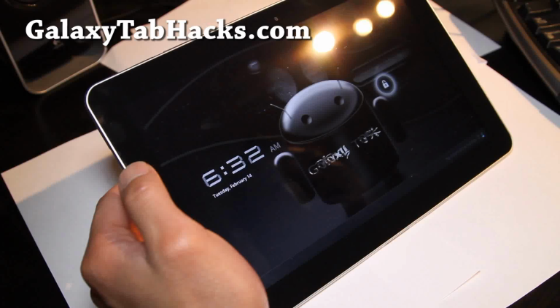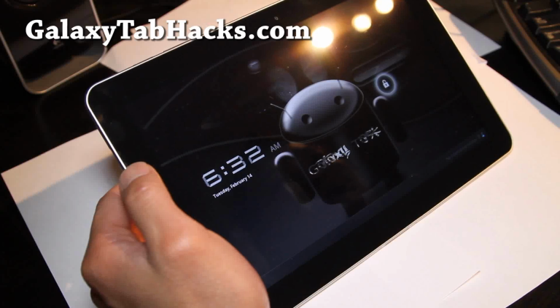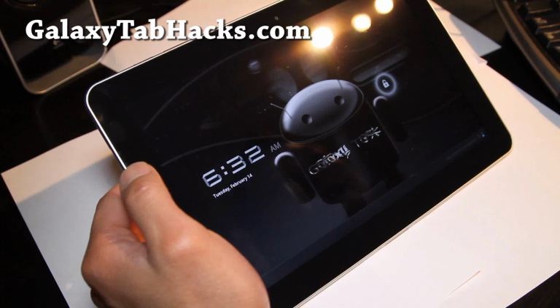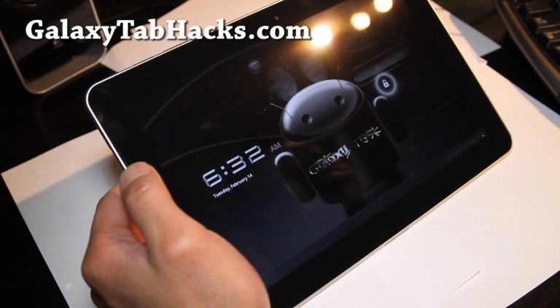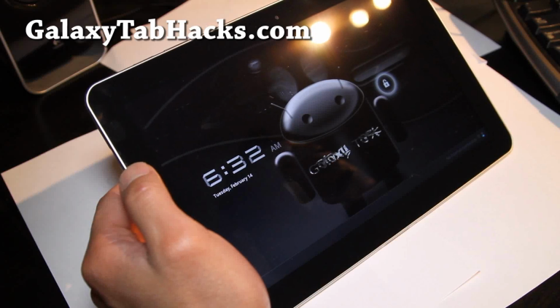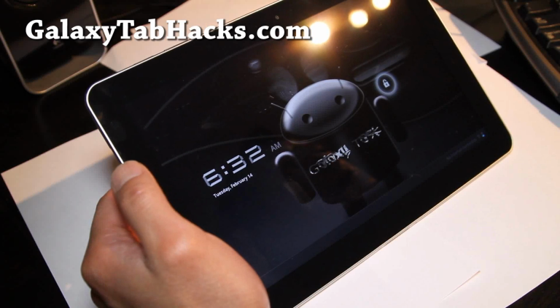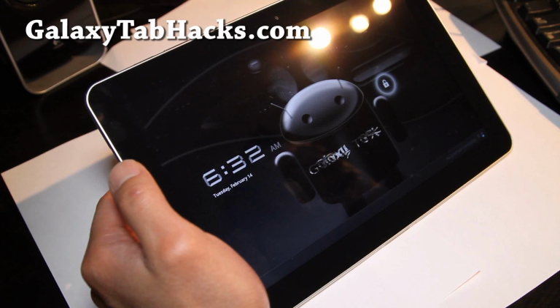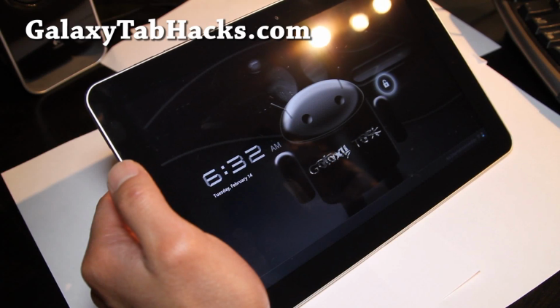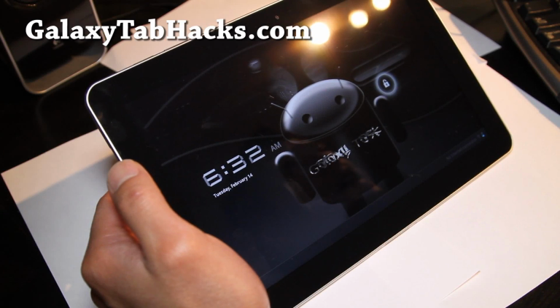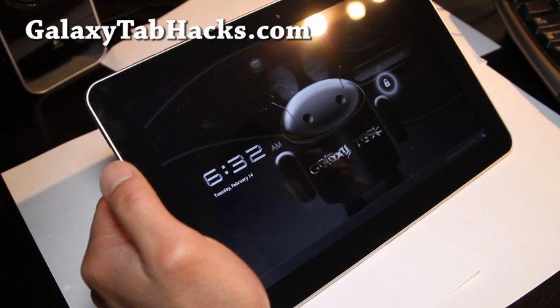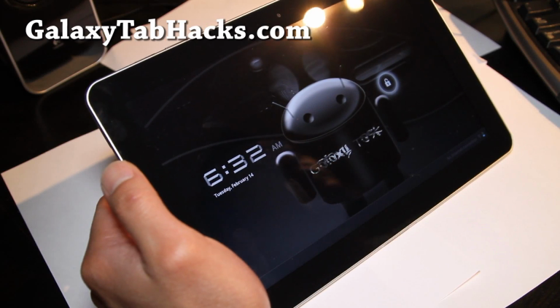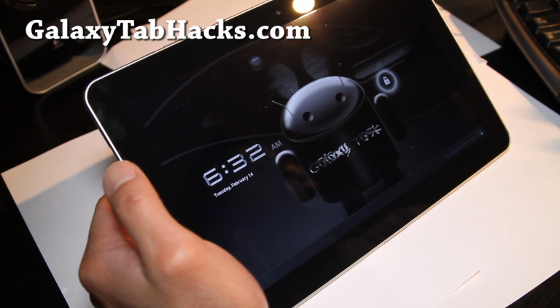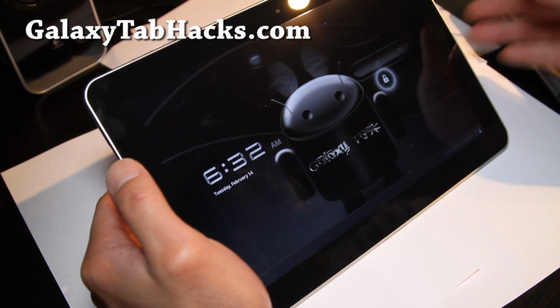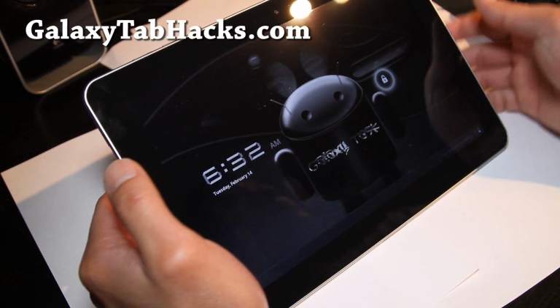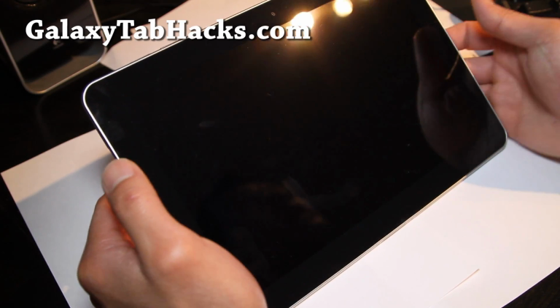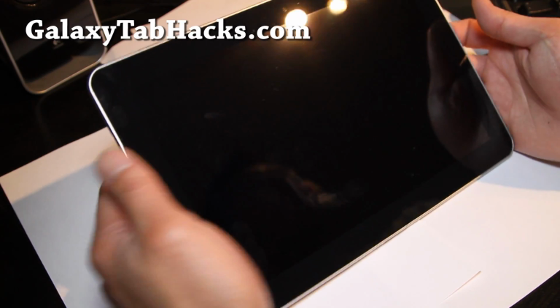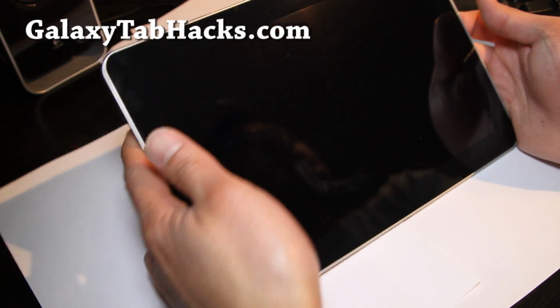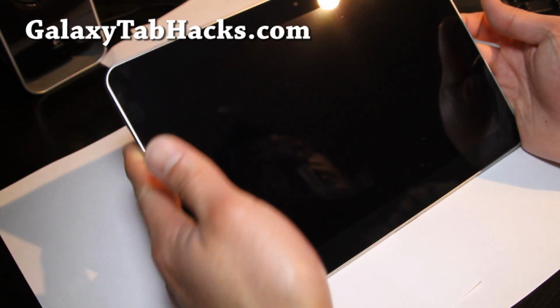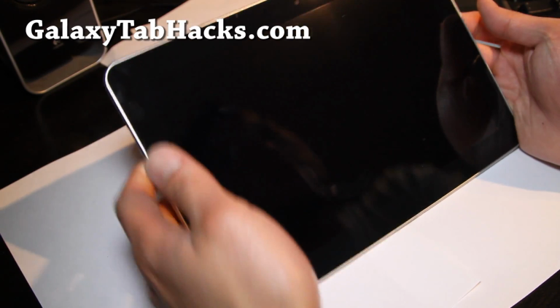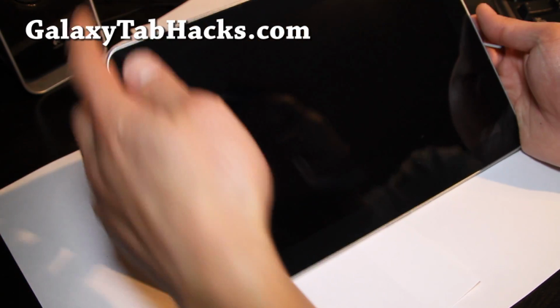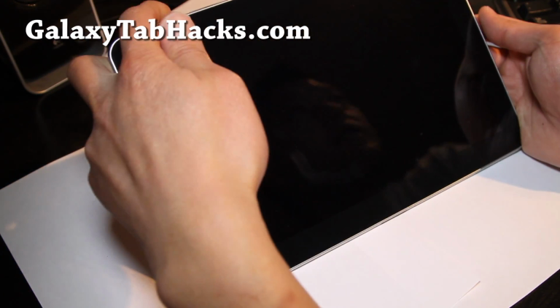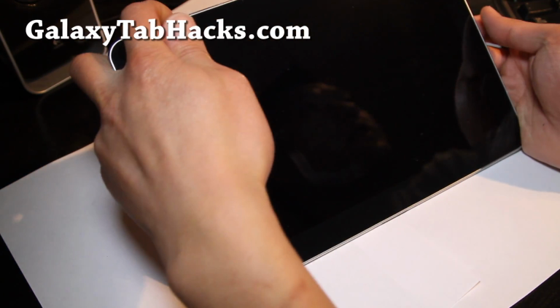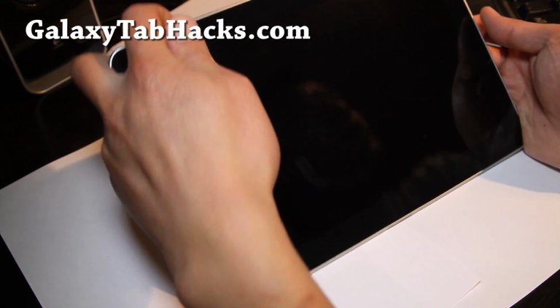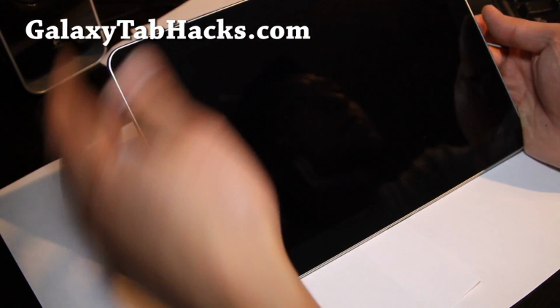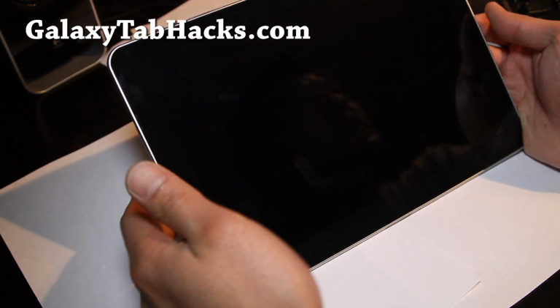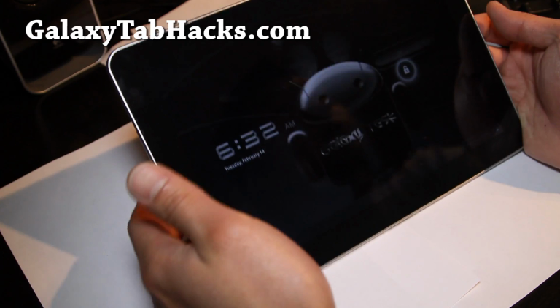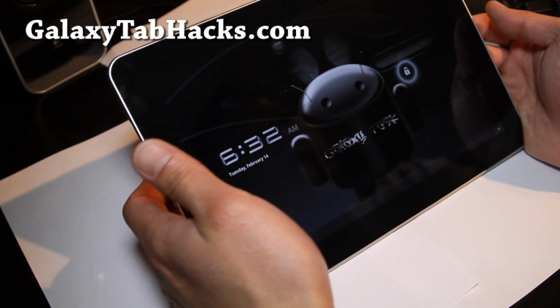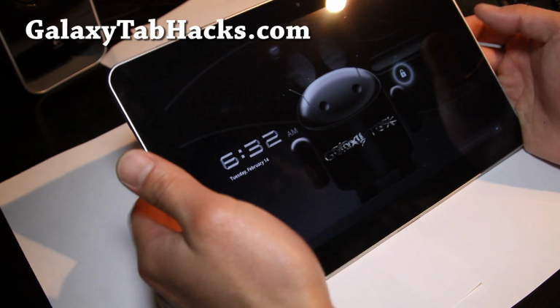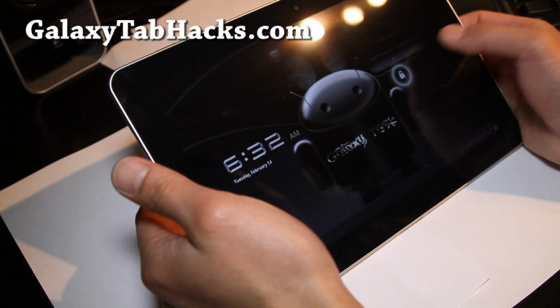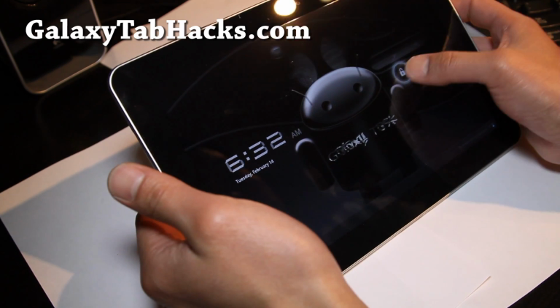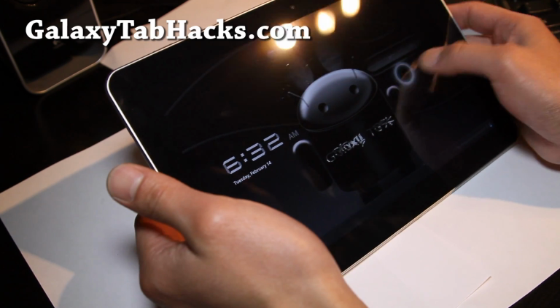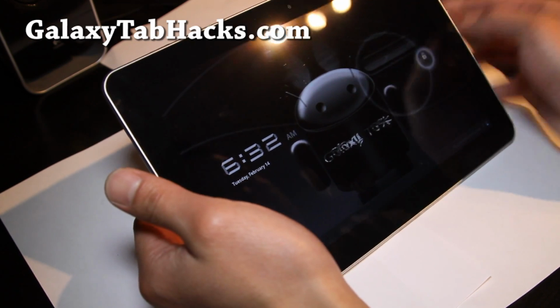Hi y'all folks, it's Max from GalaxyTabHacks.com, and I've got the updated review of GalaxyTask.